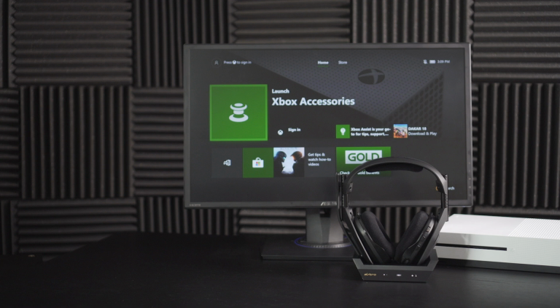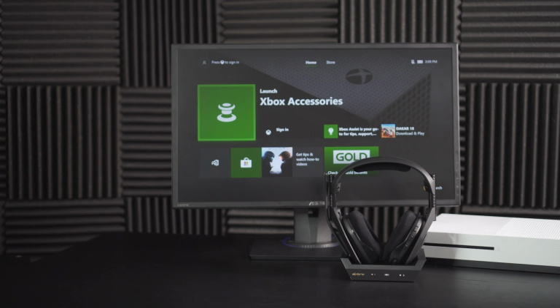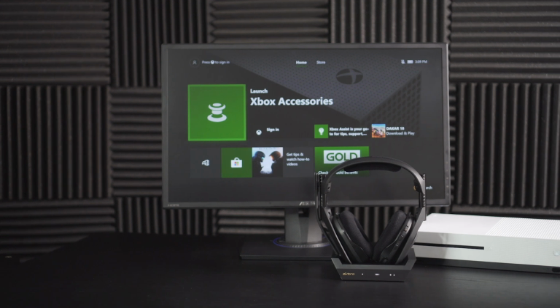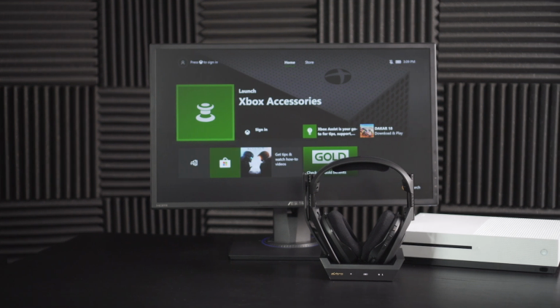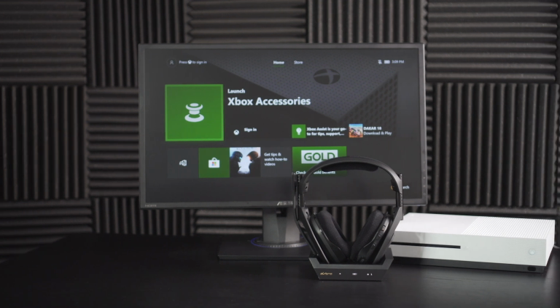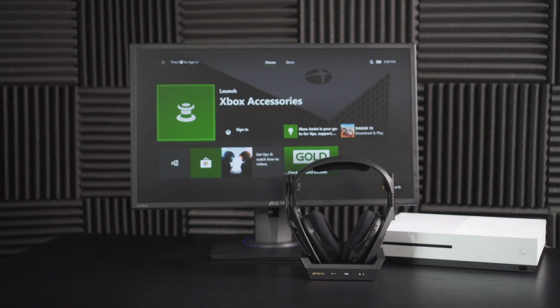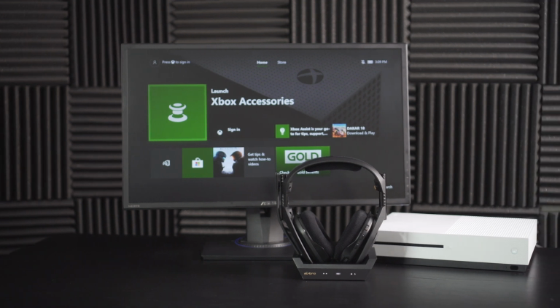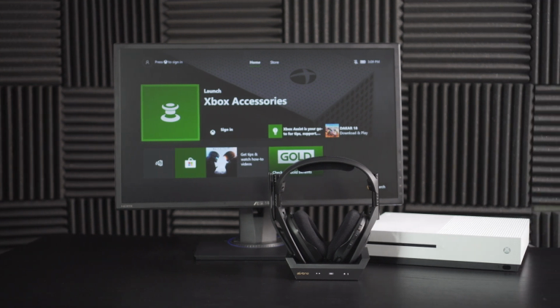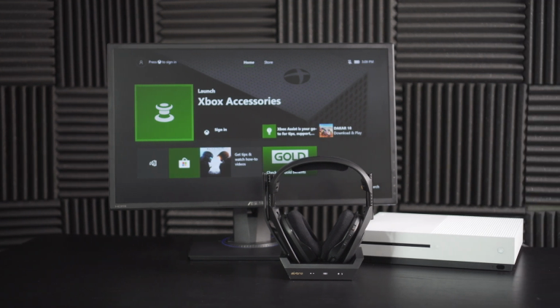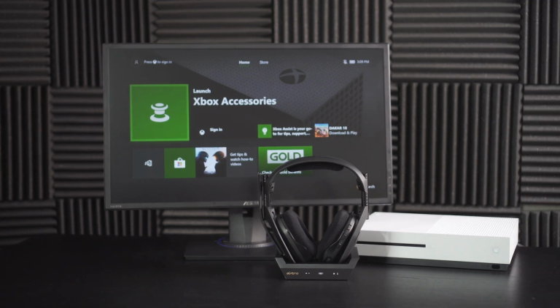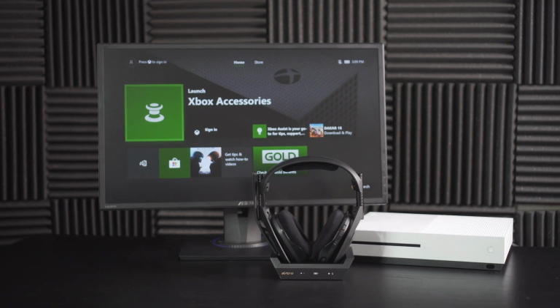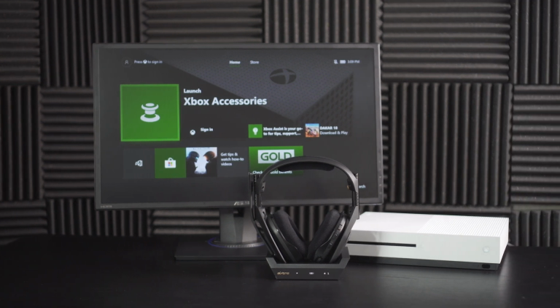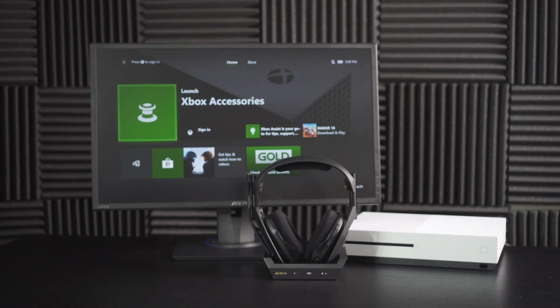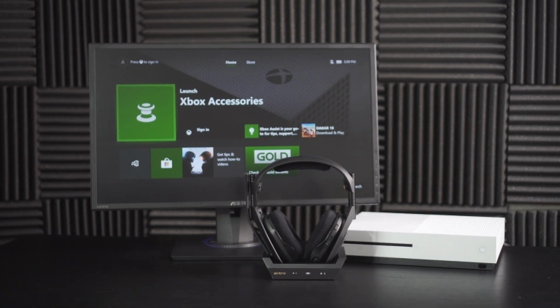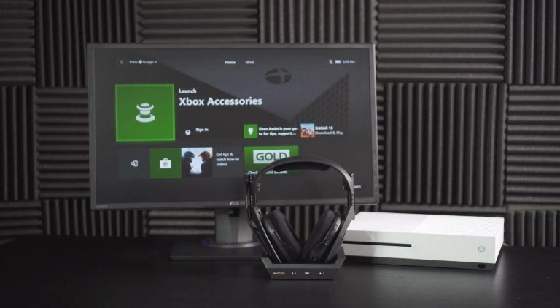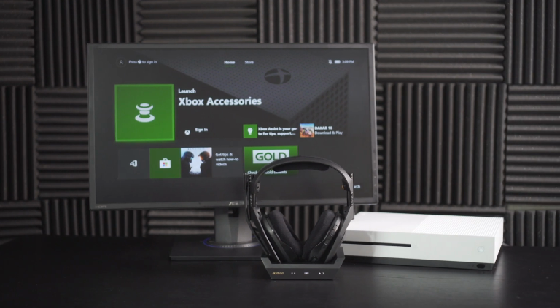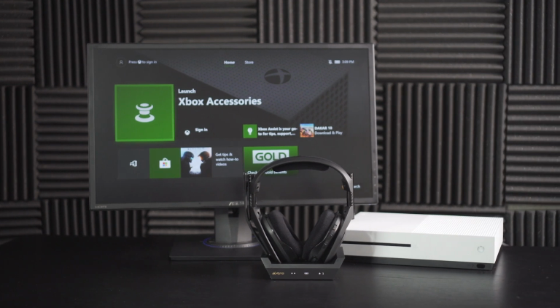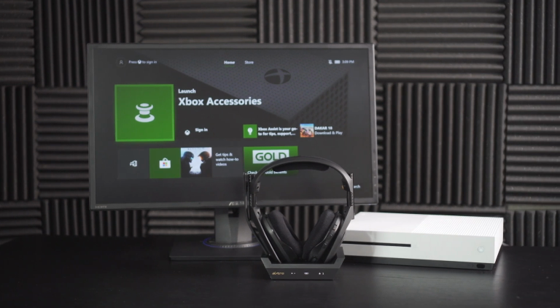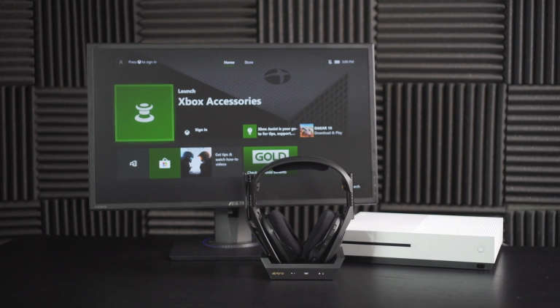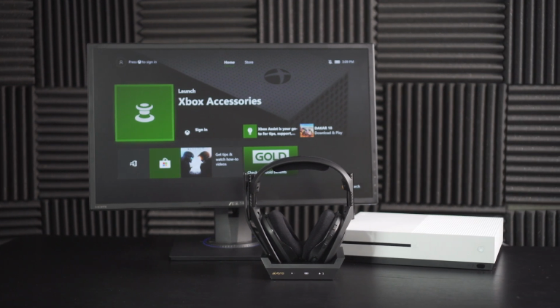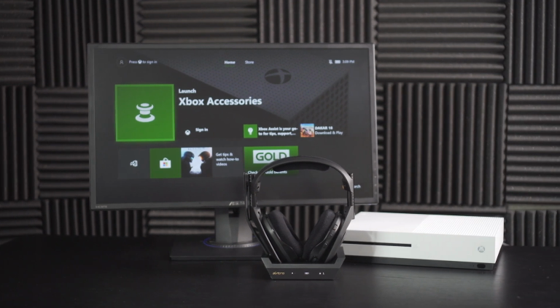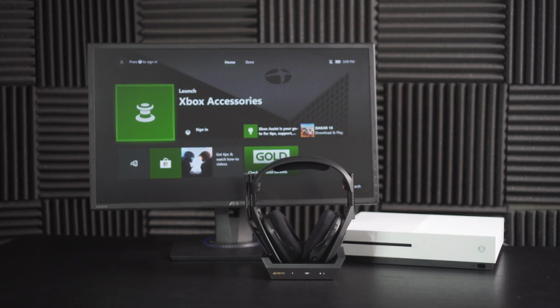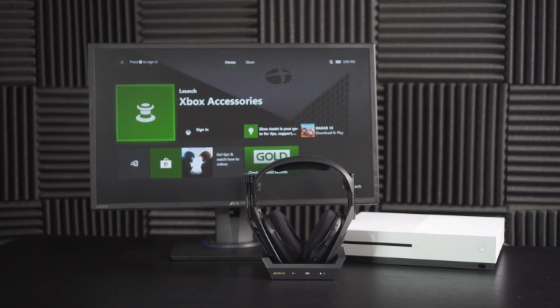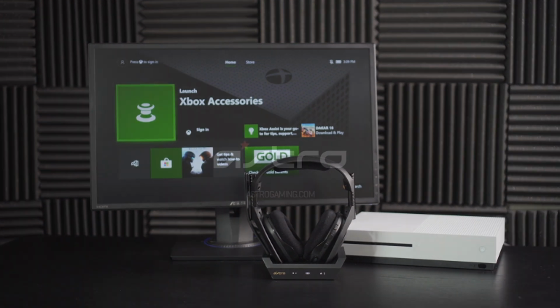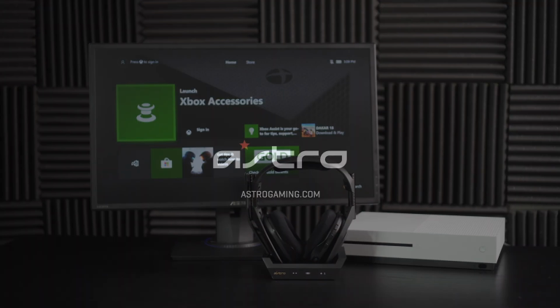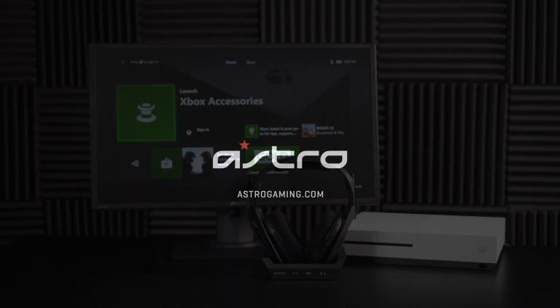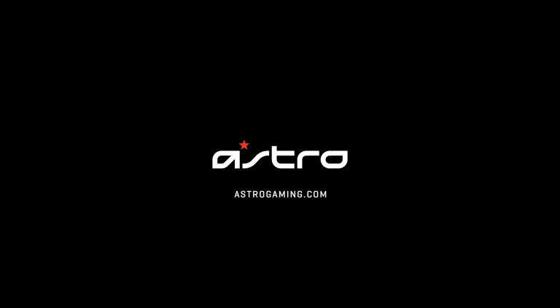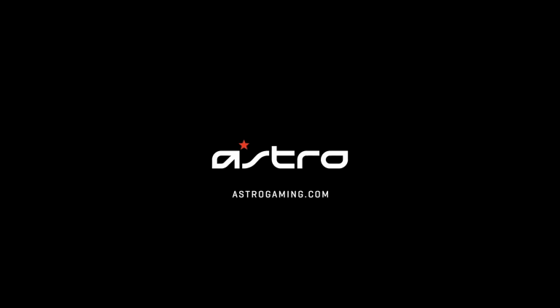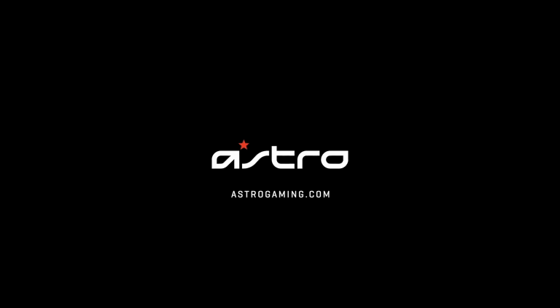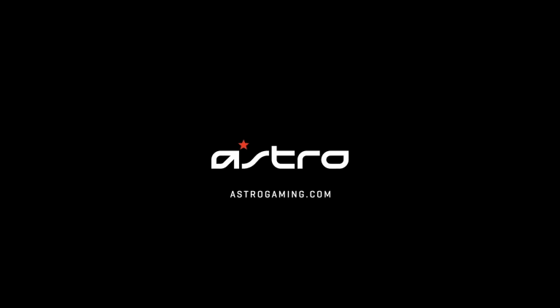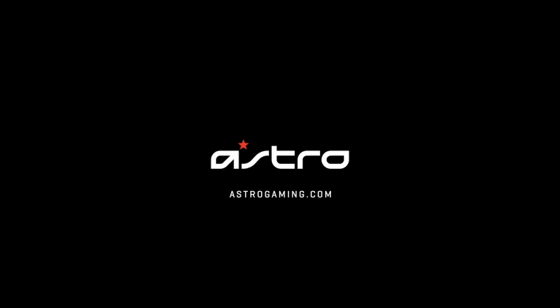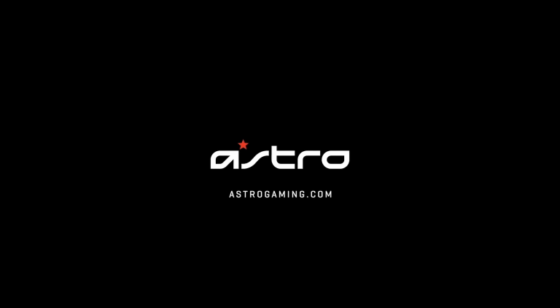And that's it. Your A50 wireless and base station are ready to game on your Xbox One. For more information, head over to astrogaming.com.